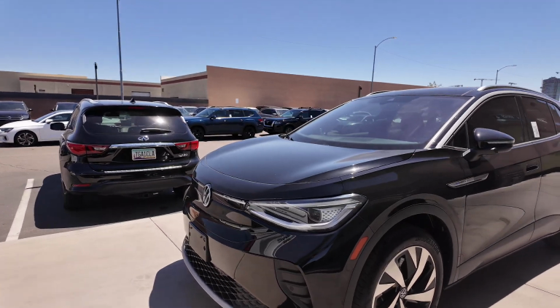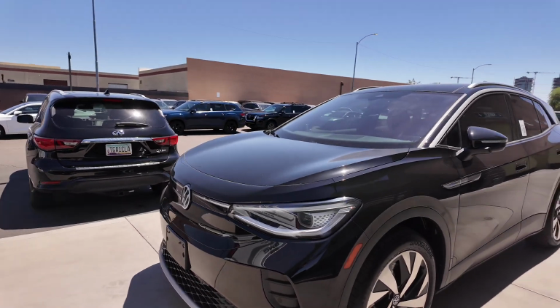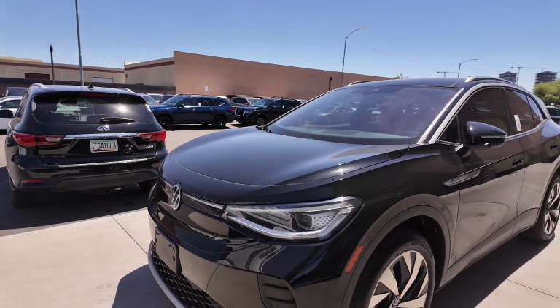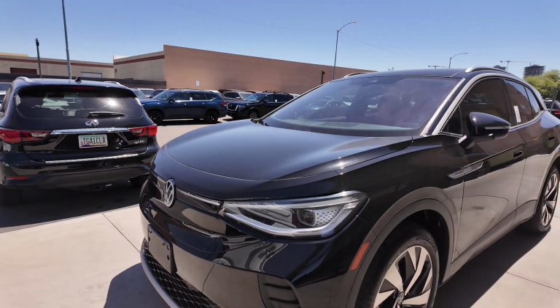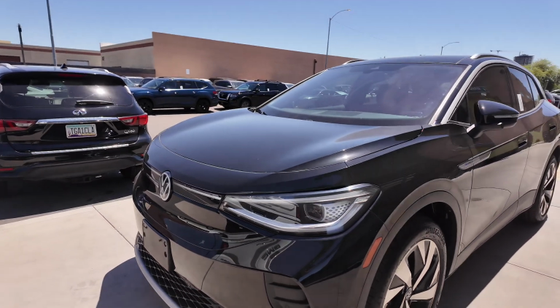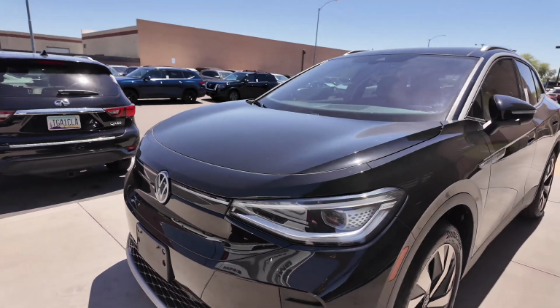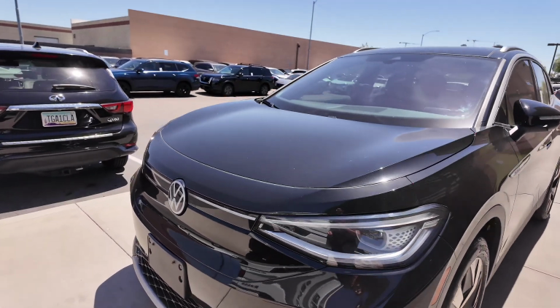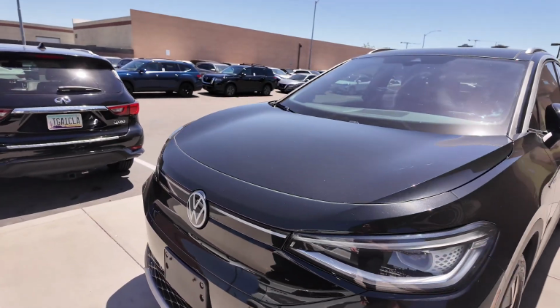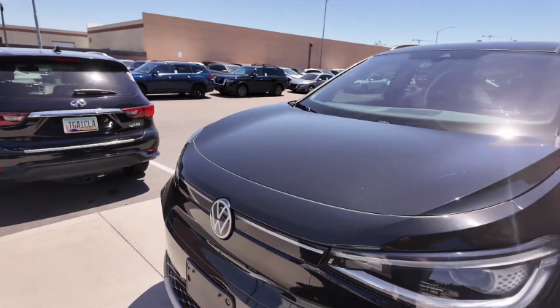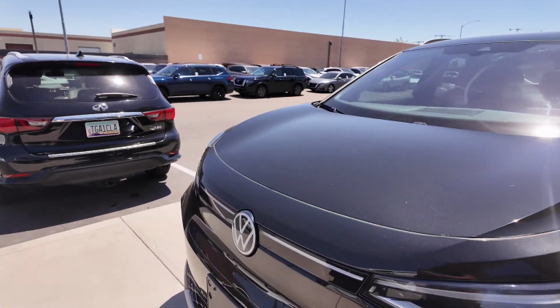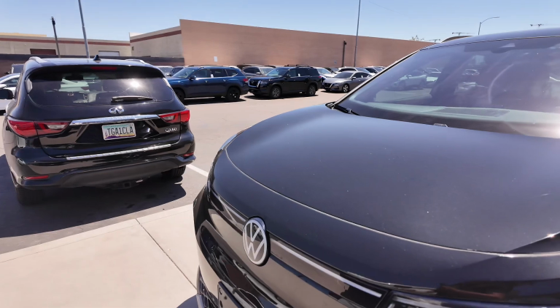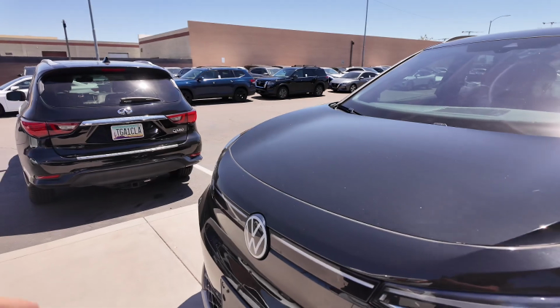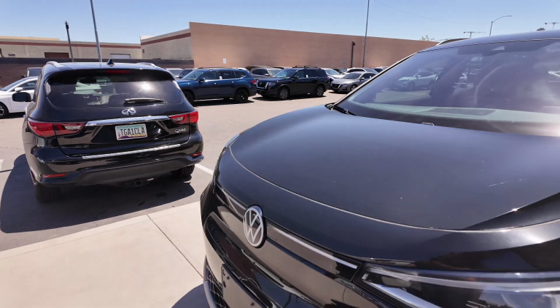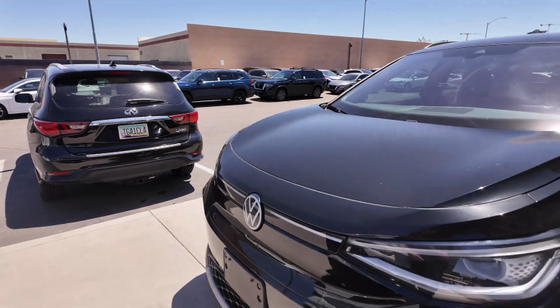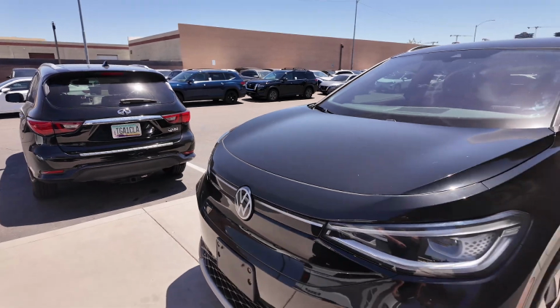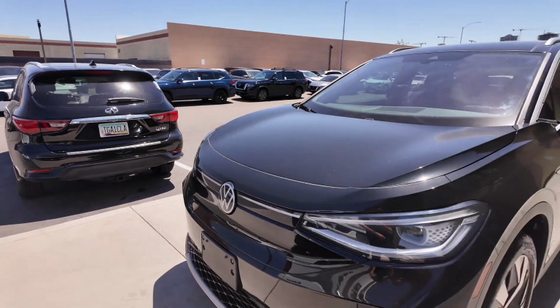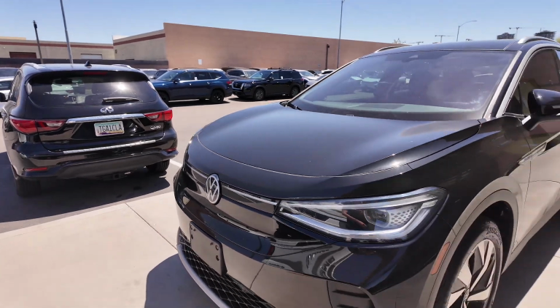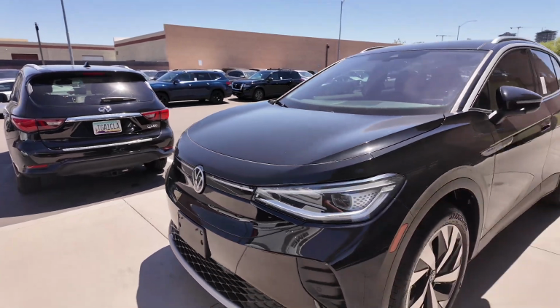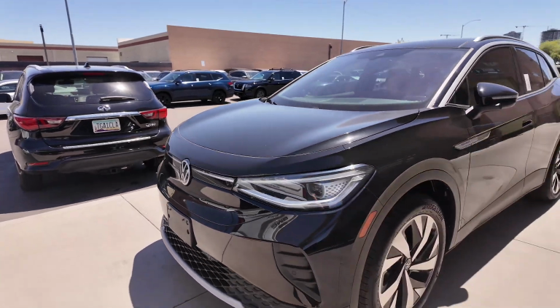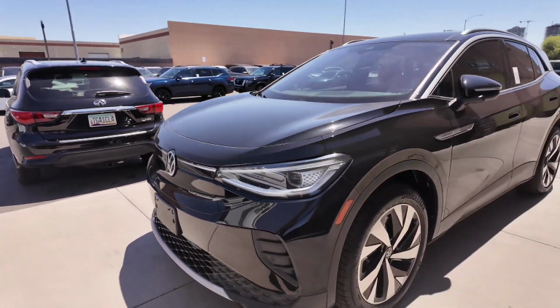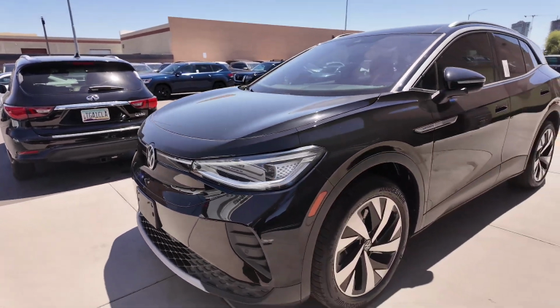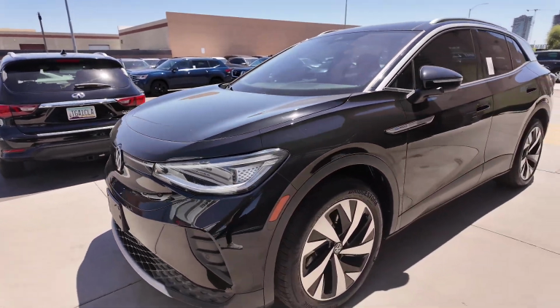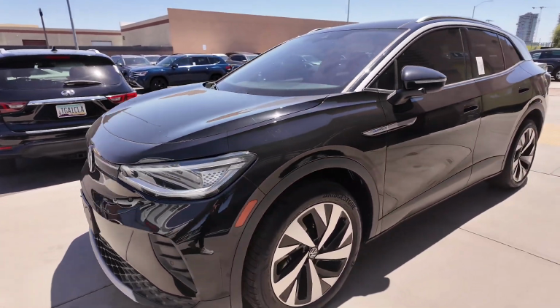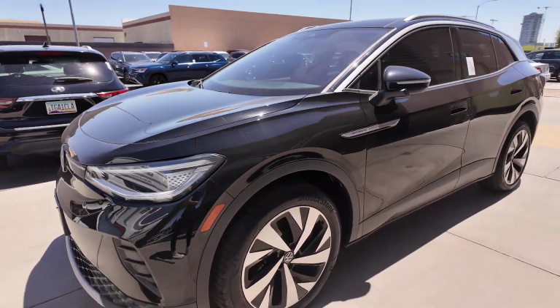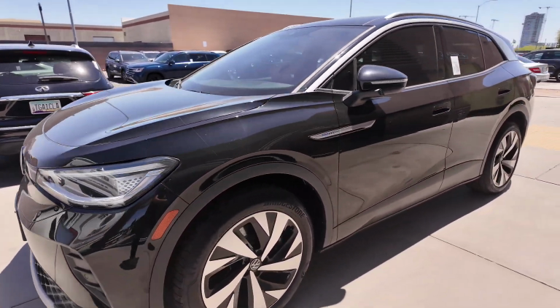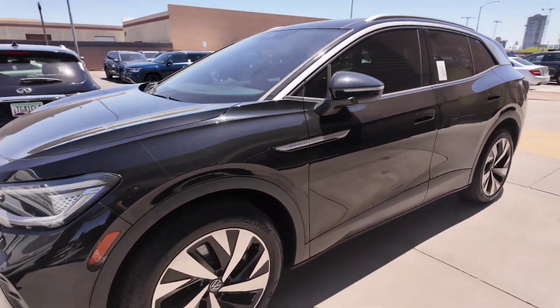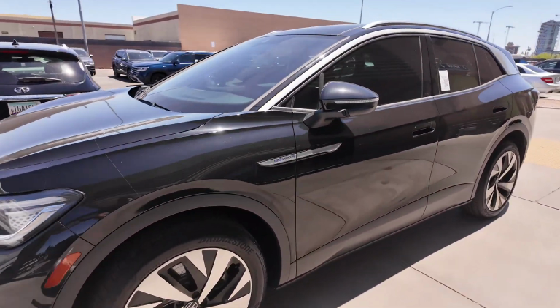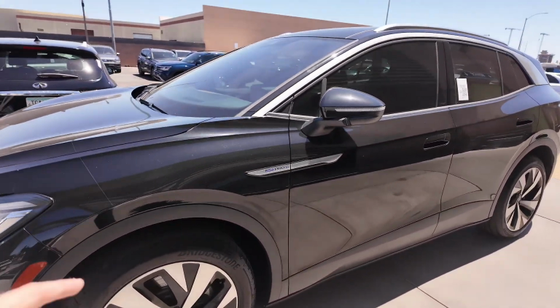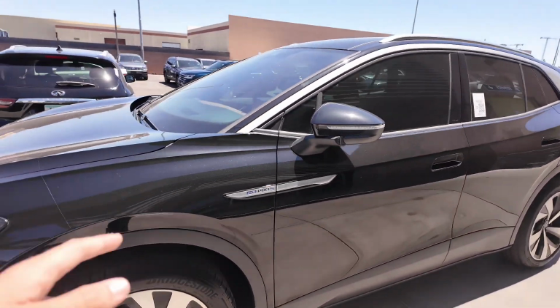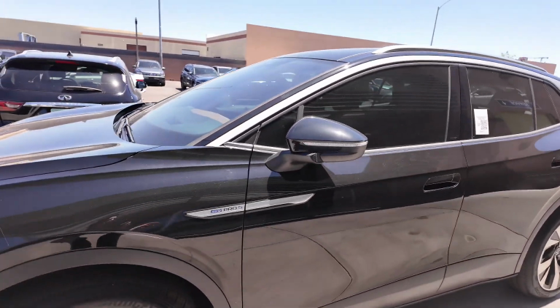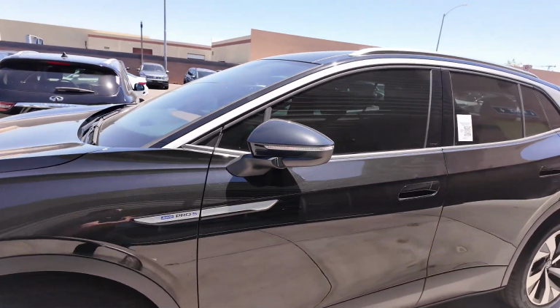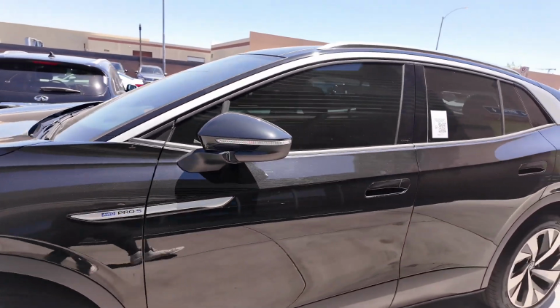You're going to have these awesome-looking headlights with the light bar and Volkswagen logo at the front, alloy wheels, all-wheel drive, and the Pro S badge.